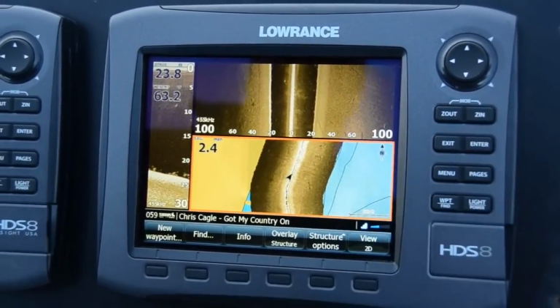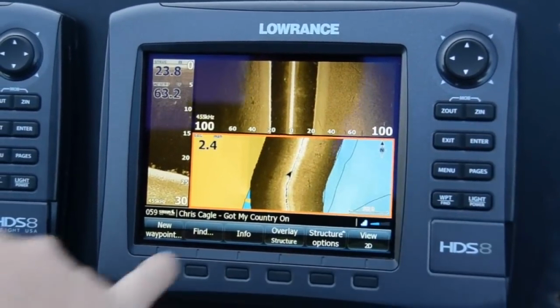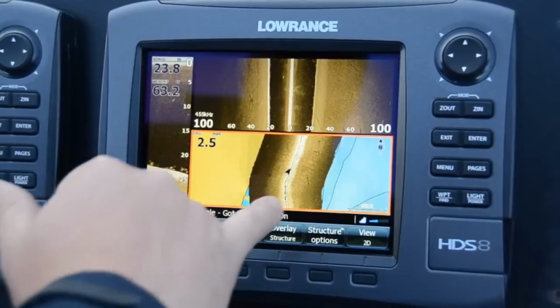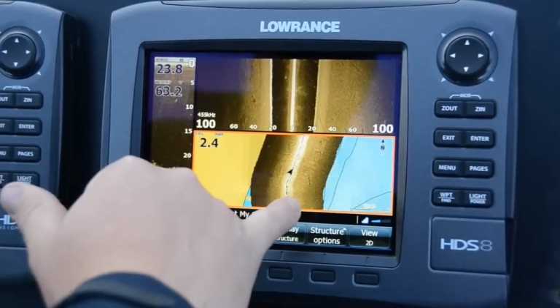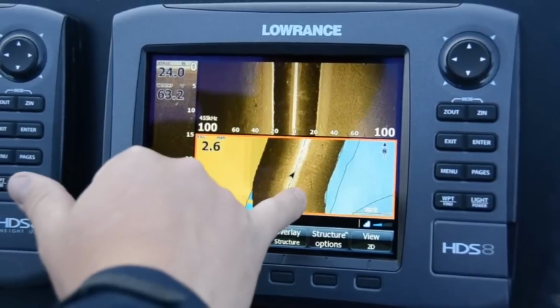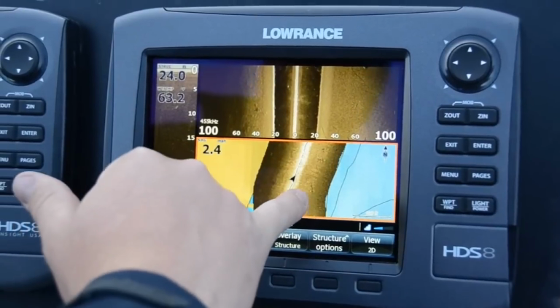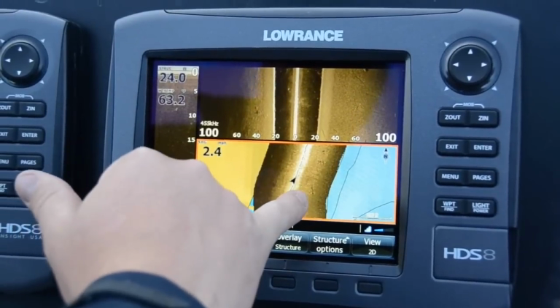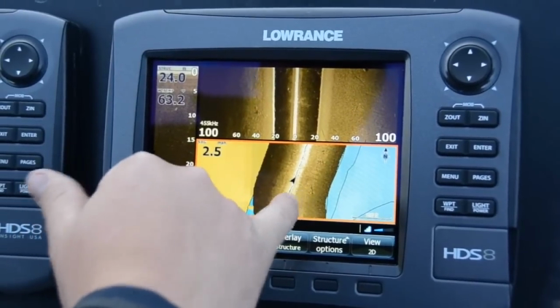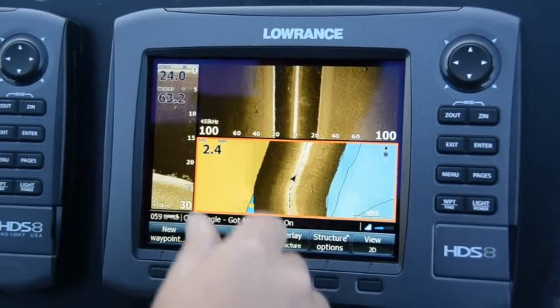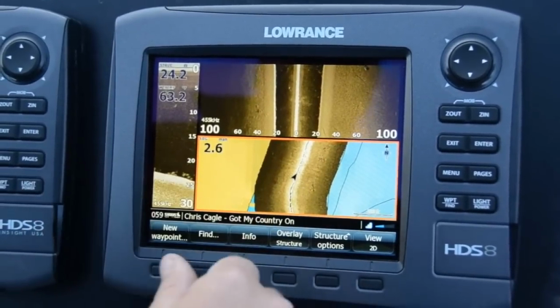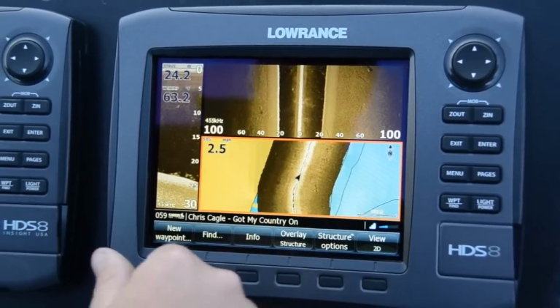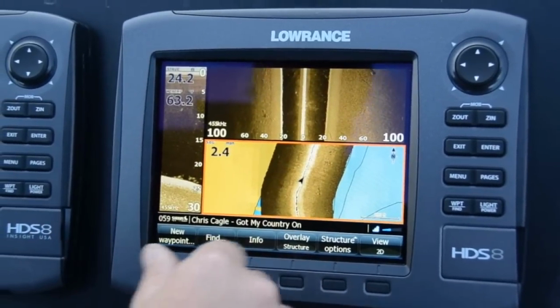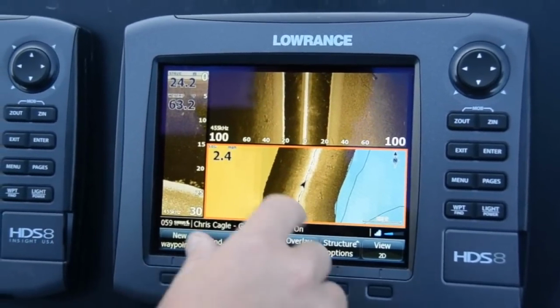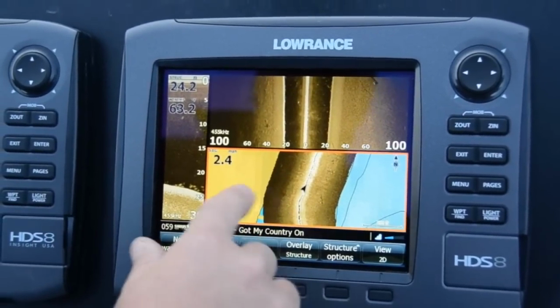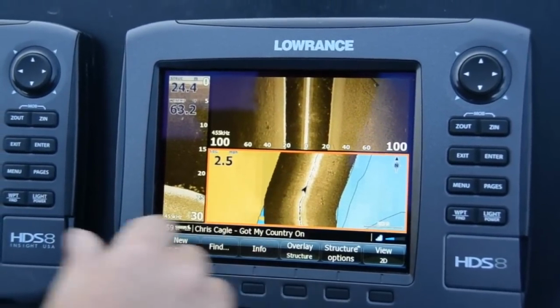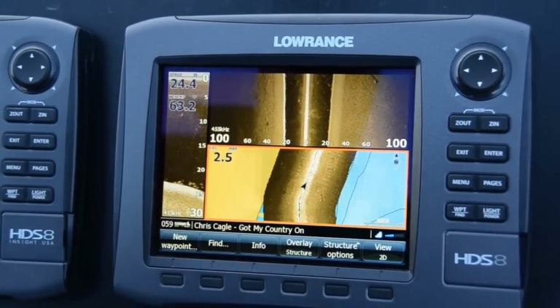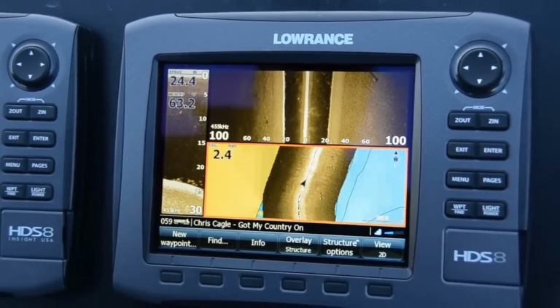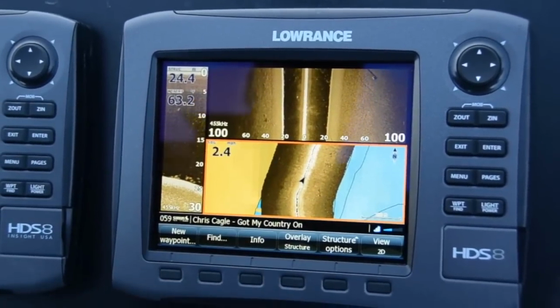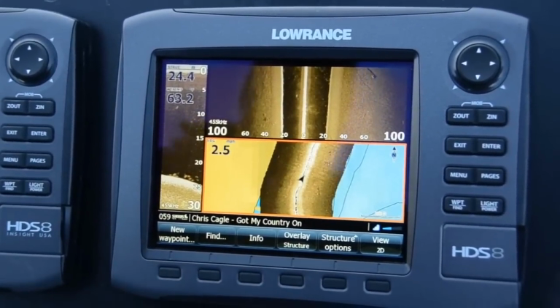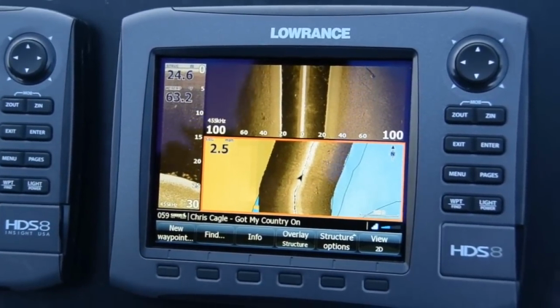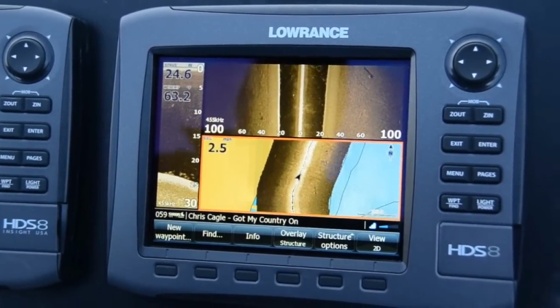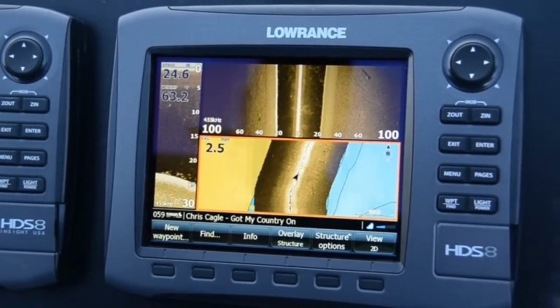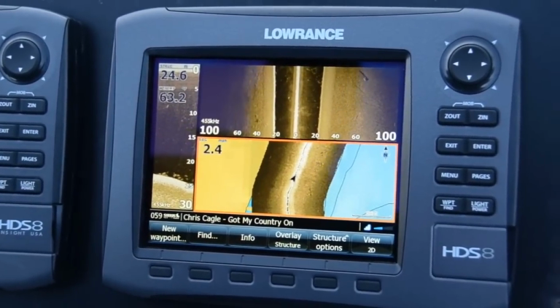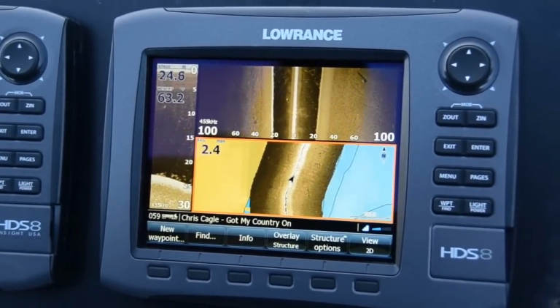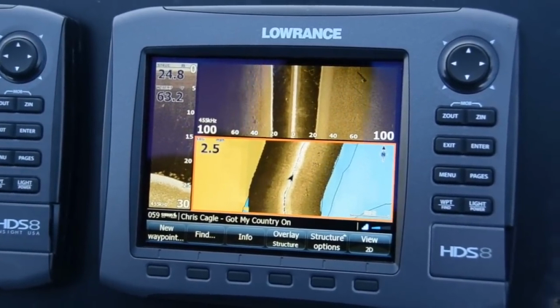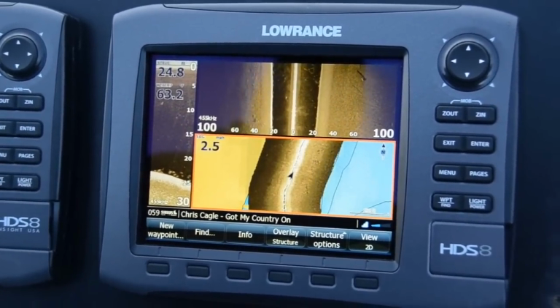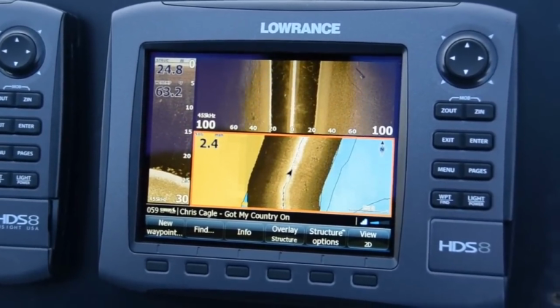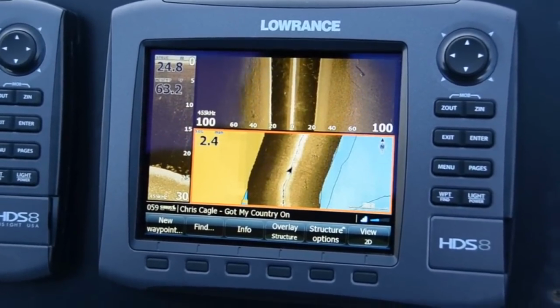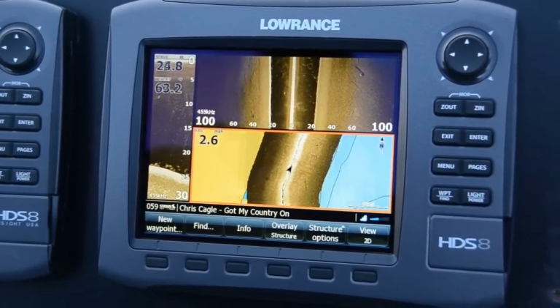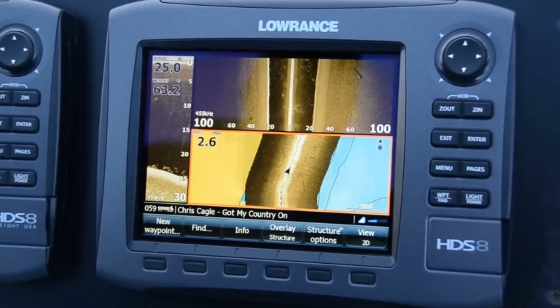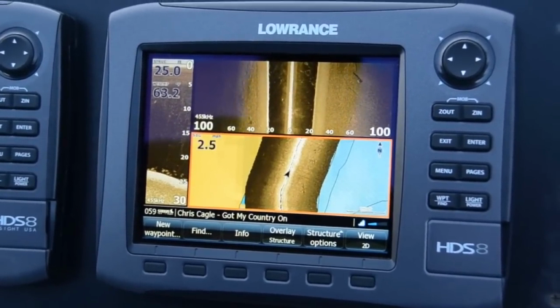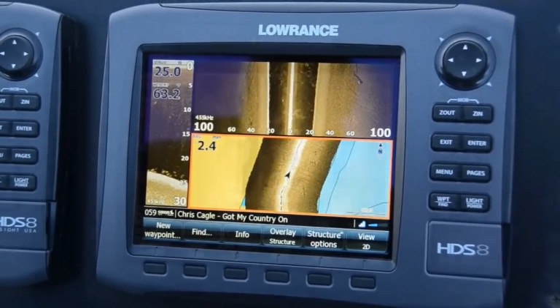So you can see where trees are, you can see where rocks are, your weed edges, and so on and so forth.